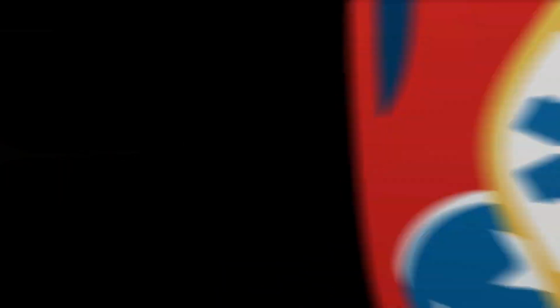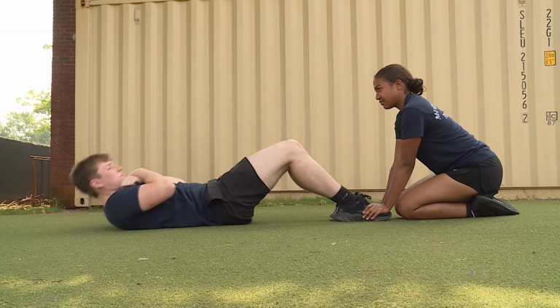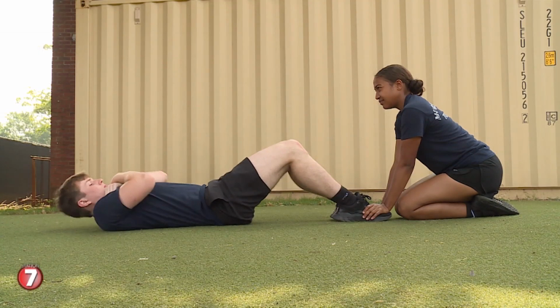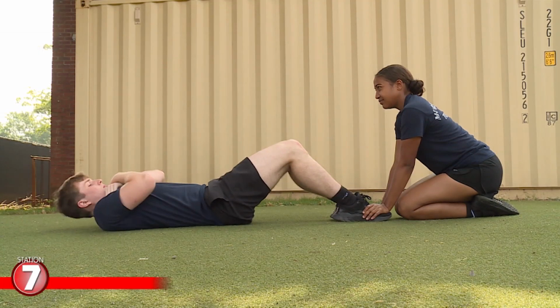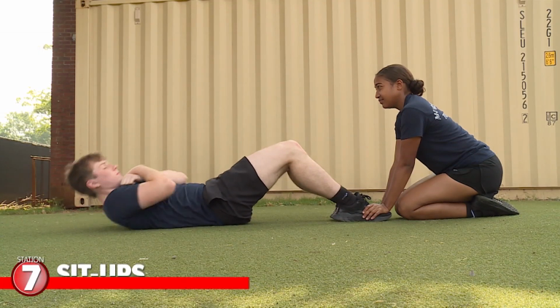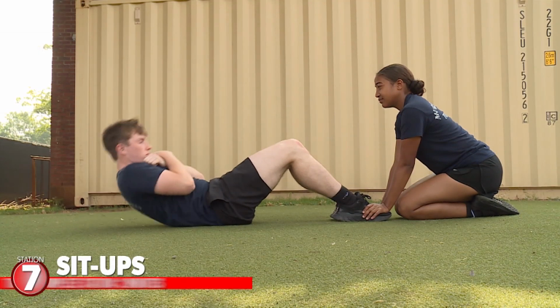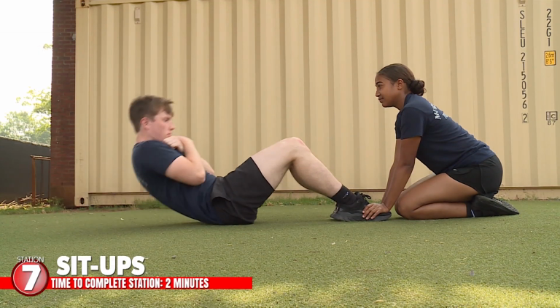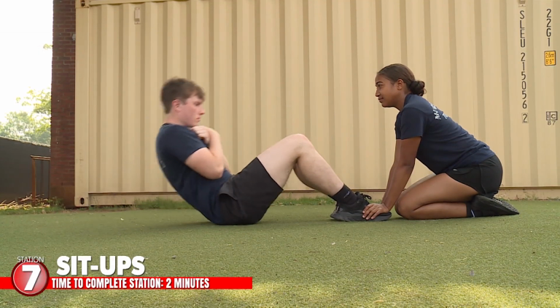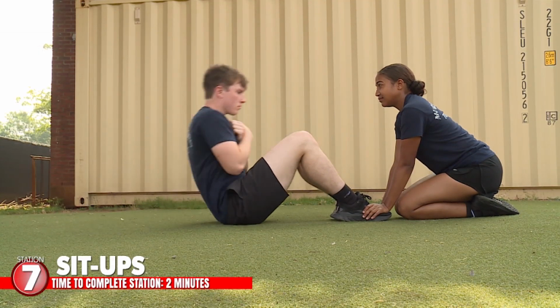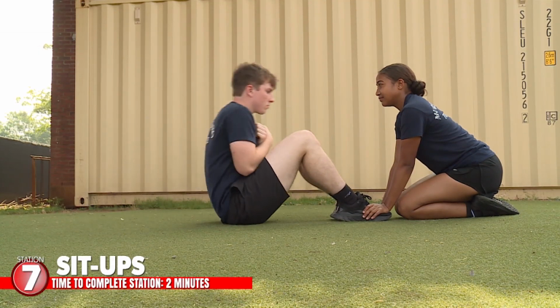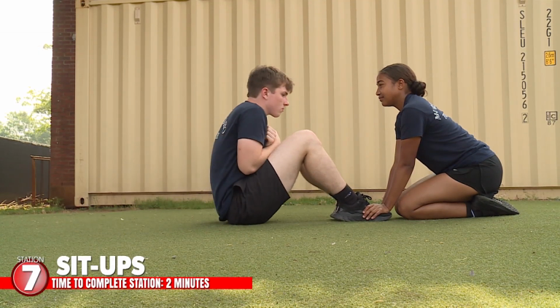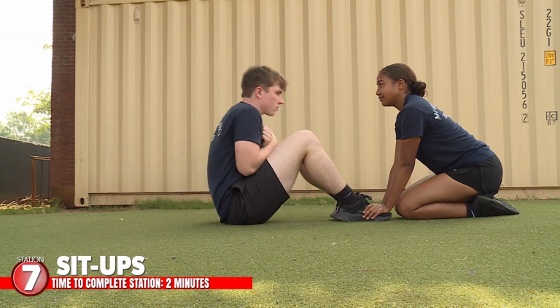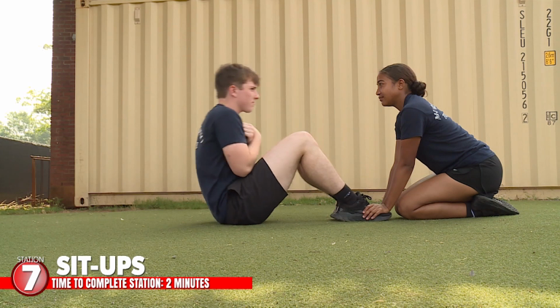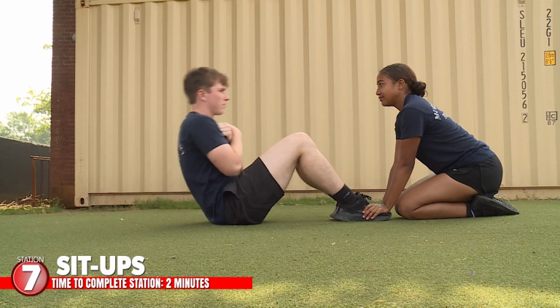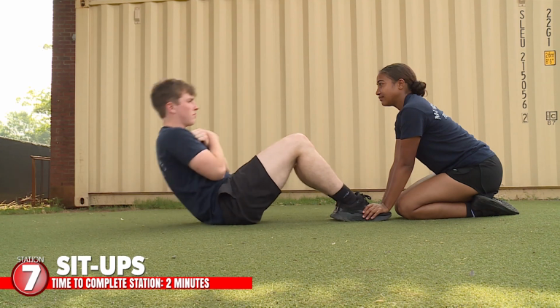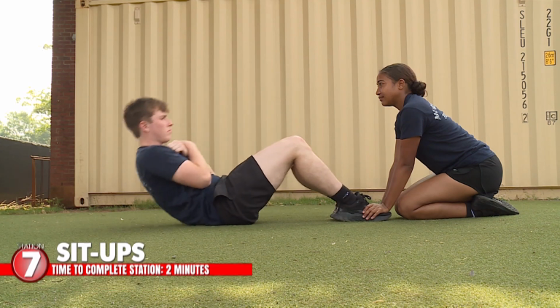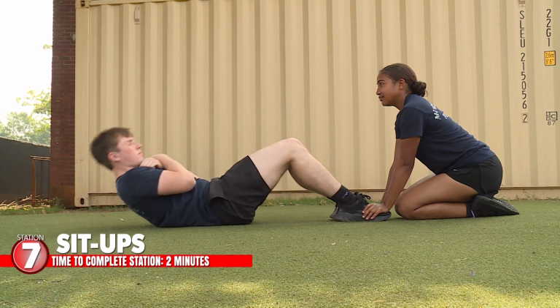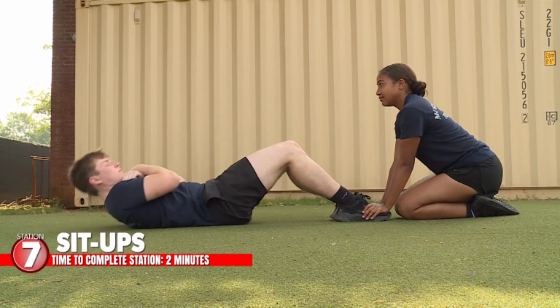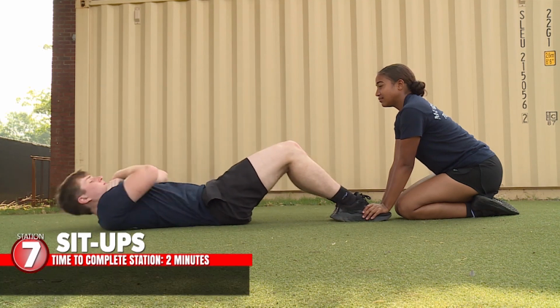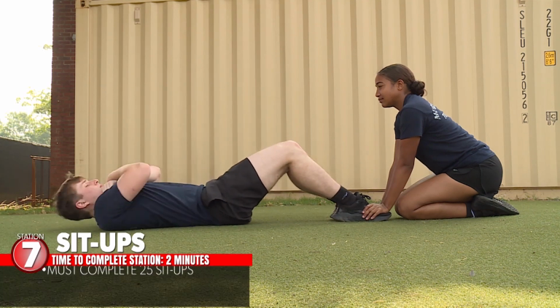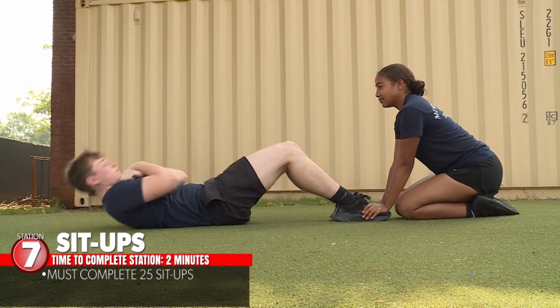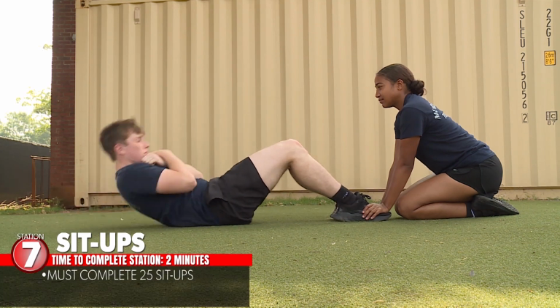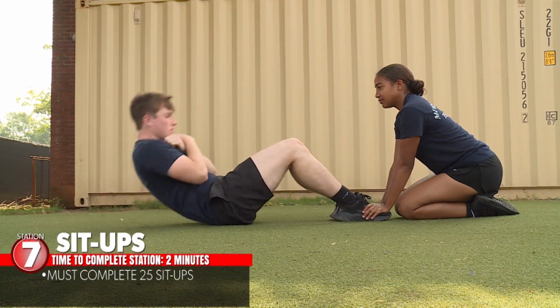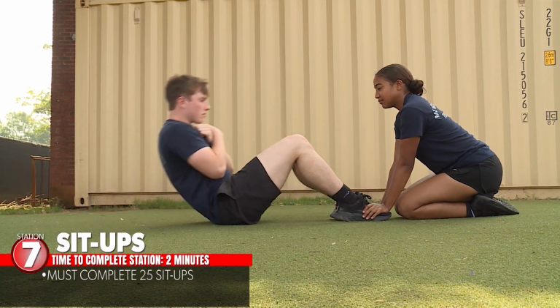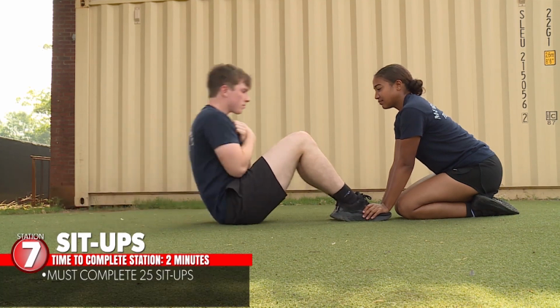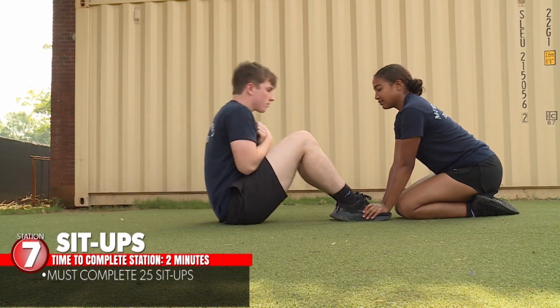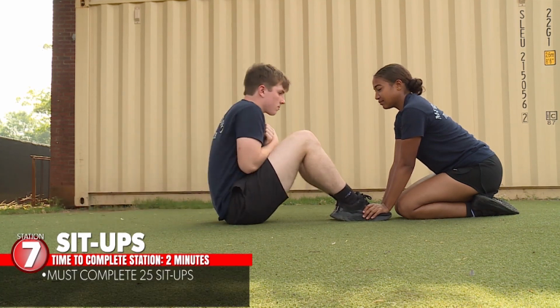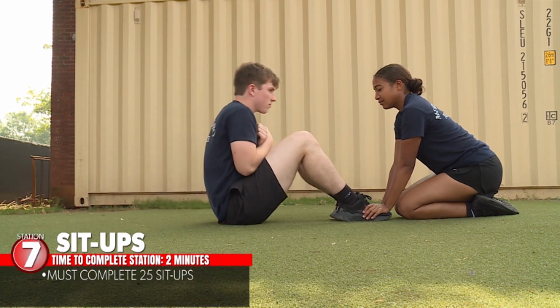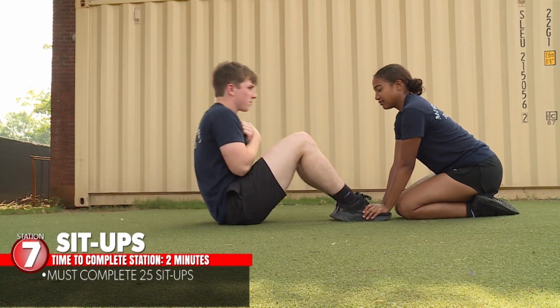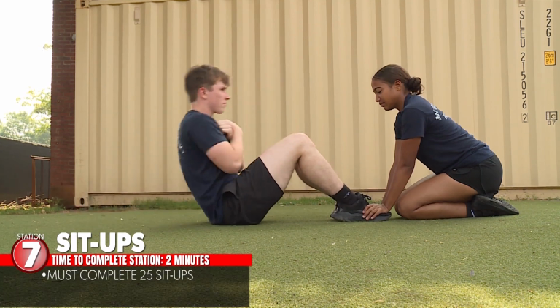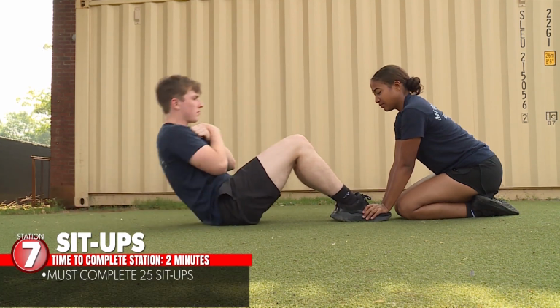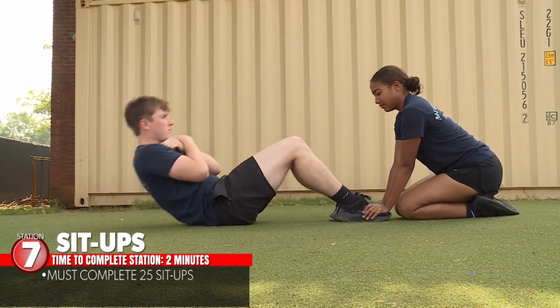From there, you will go to station seven, the sit-ups. You have two minutes to complete 25 sit-ups.